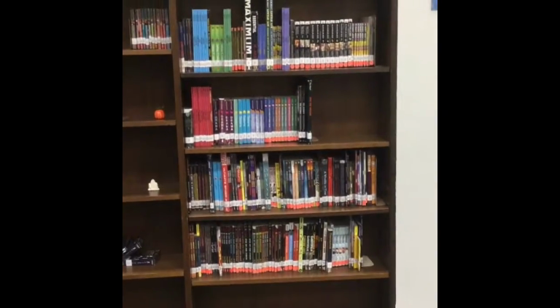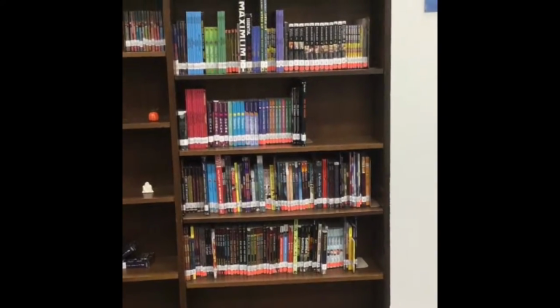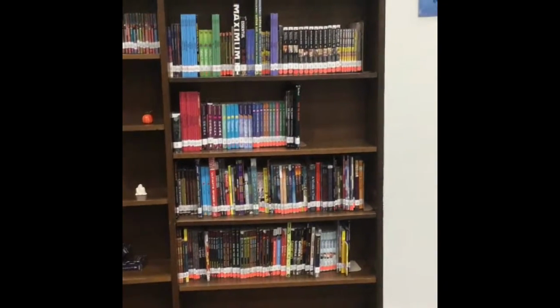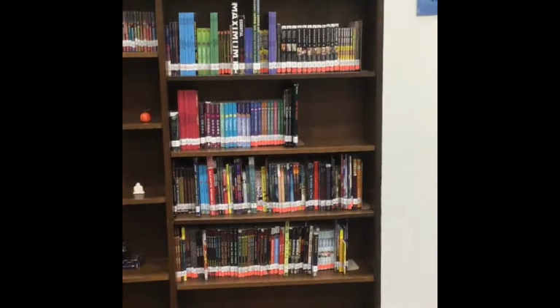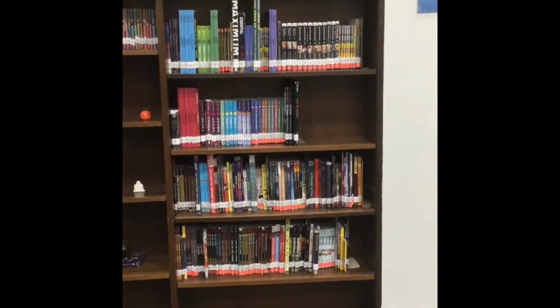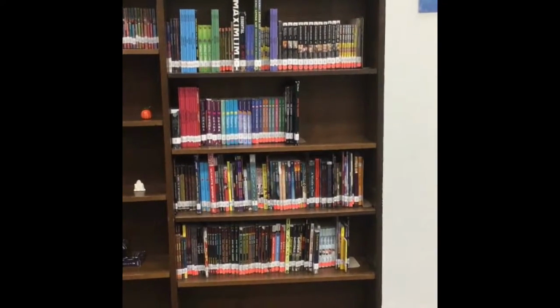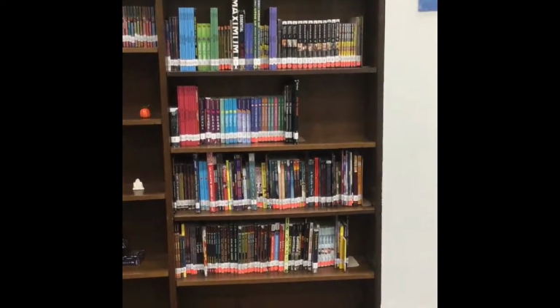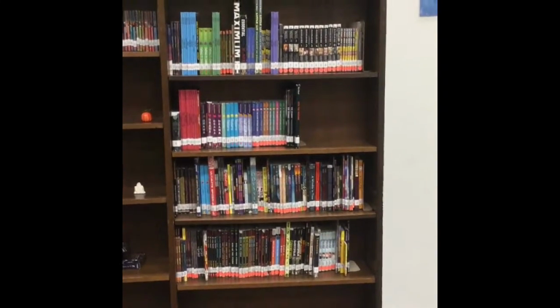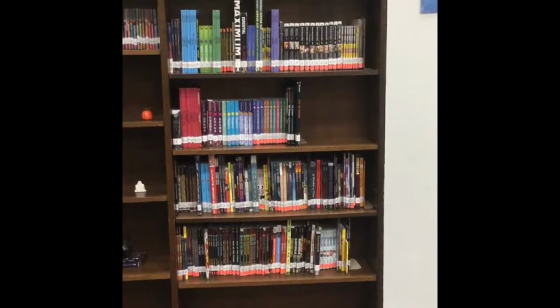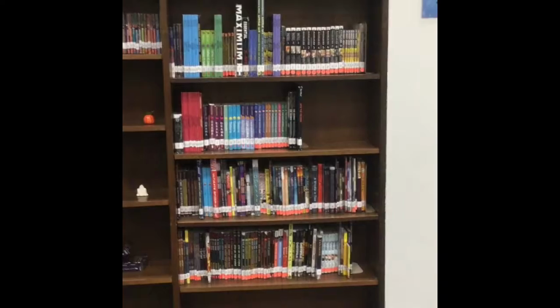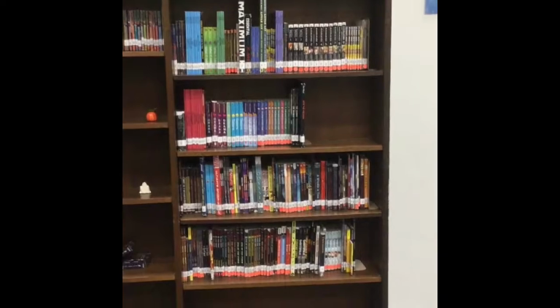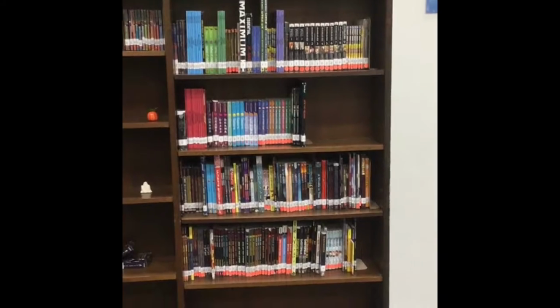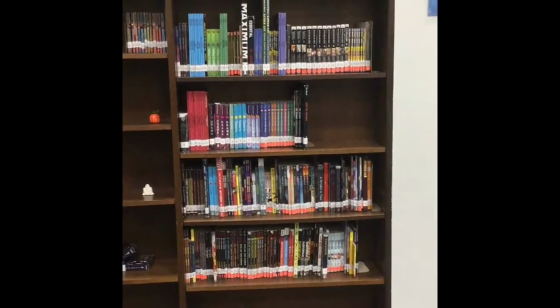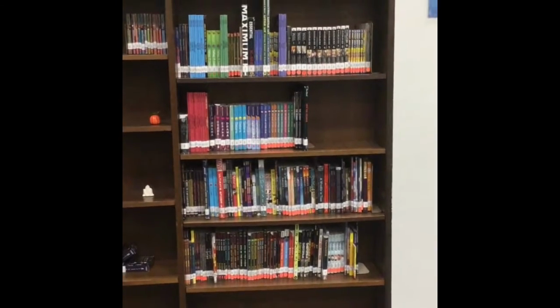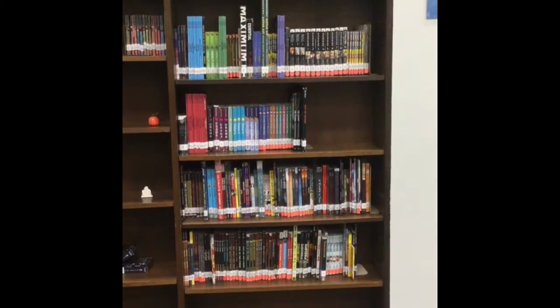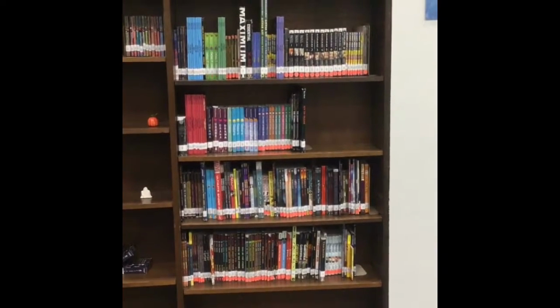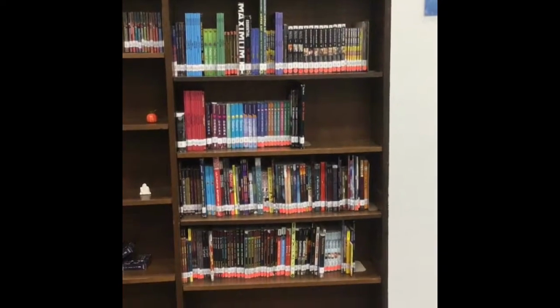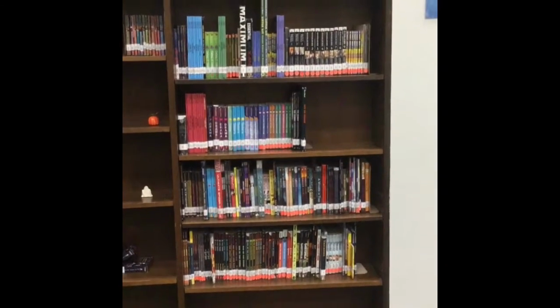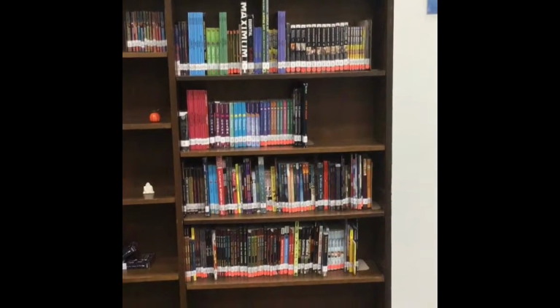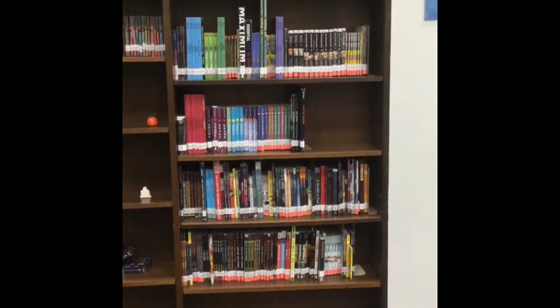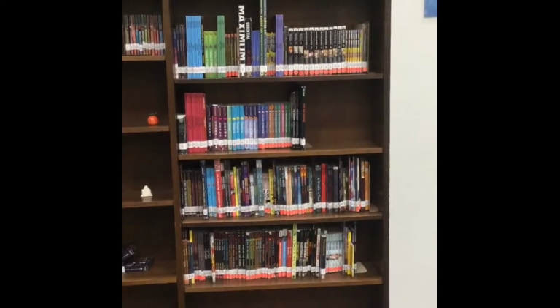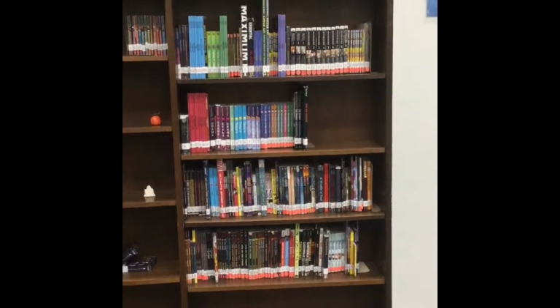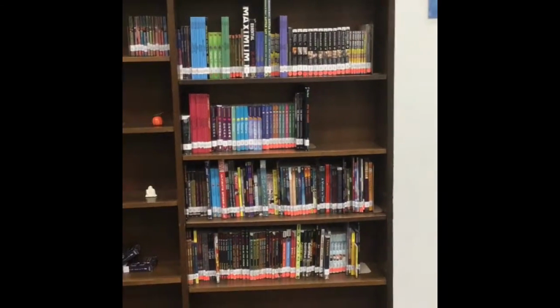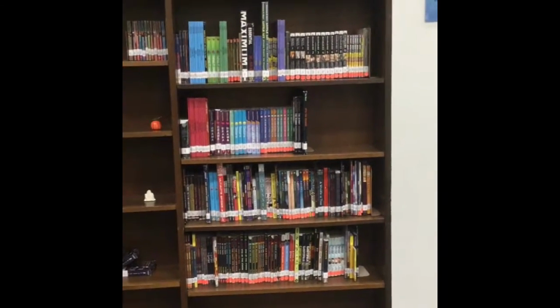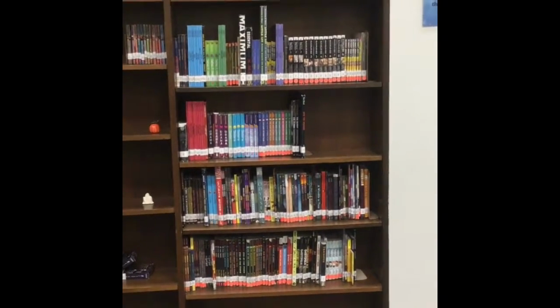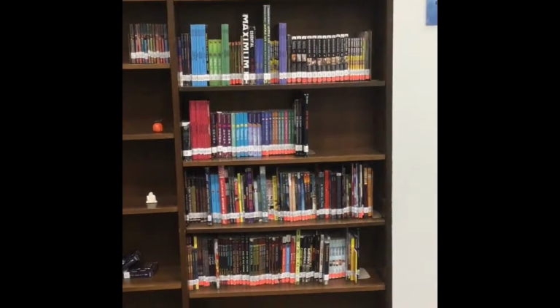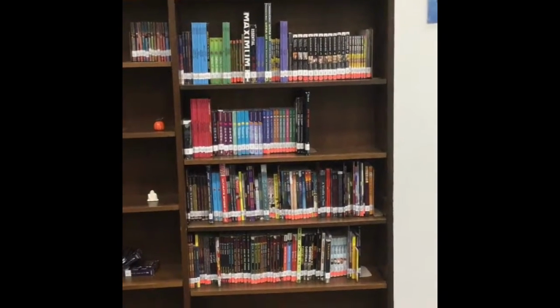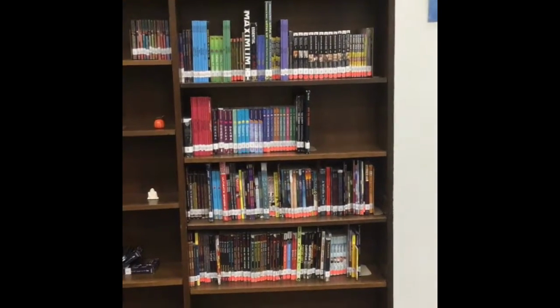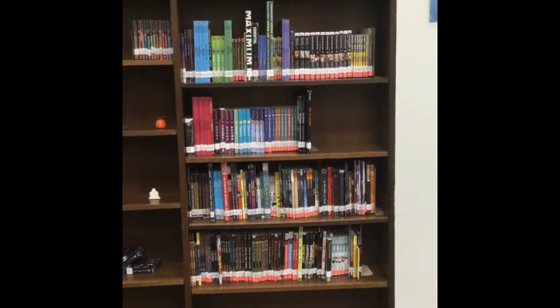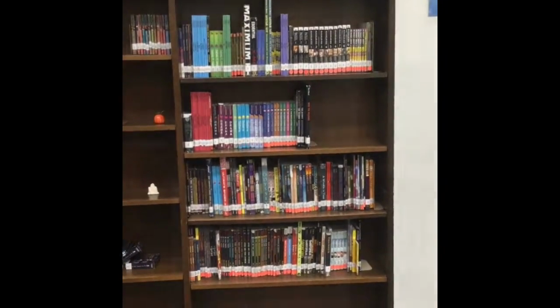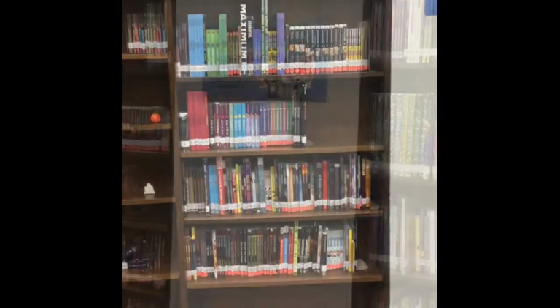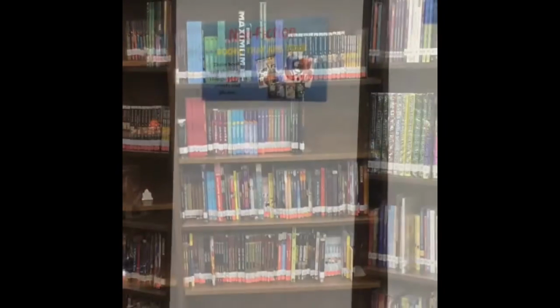Many of you like graphic novels. We have four shelves dedicated to graphic novels so you can find them easily.